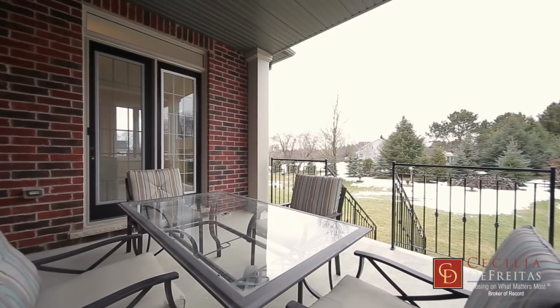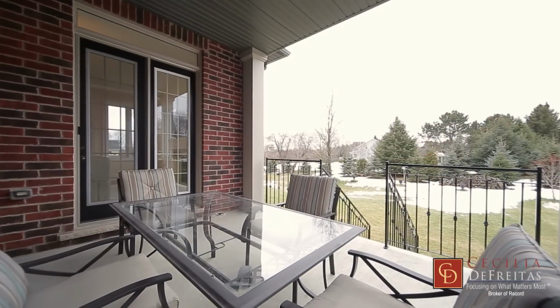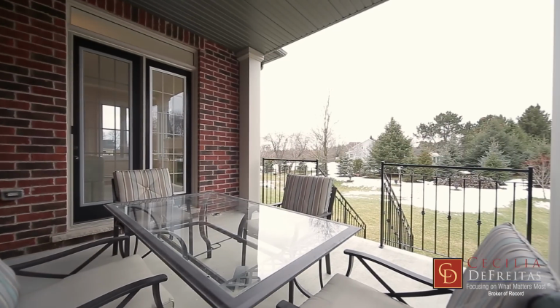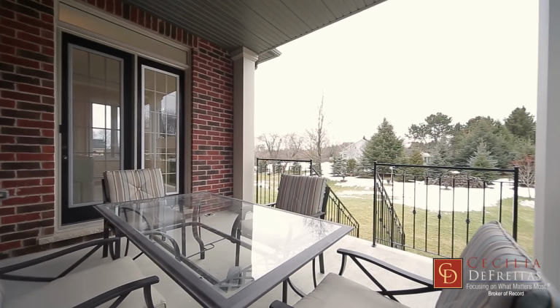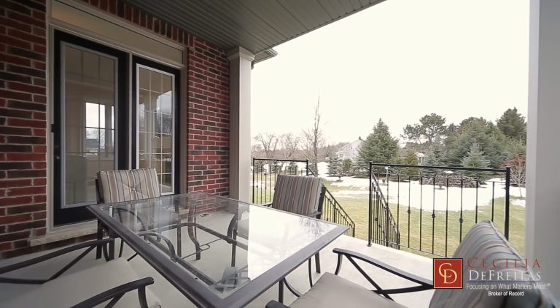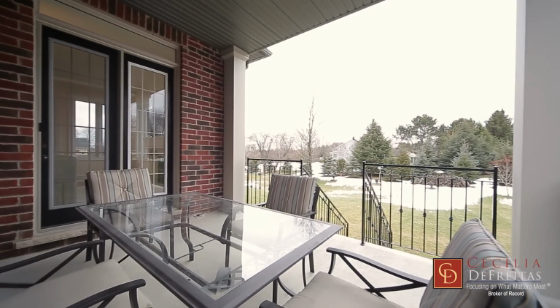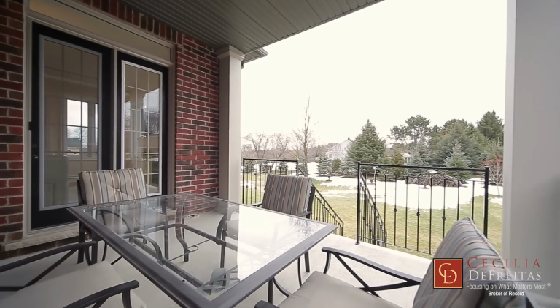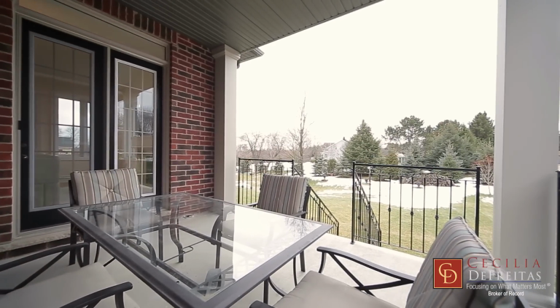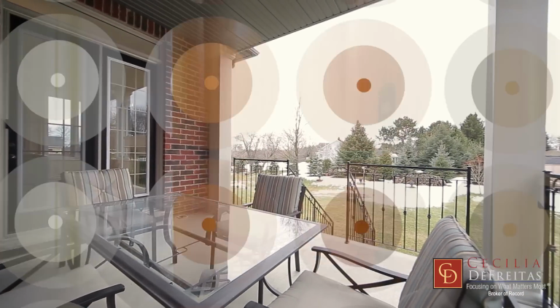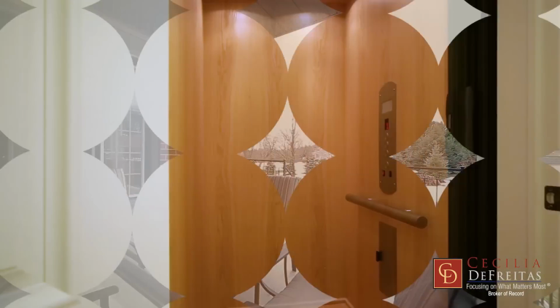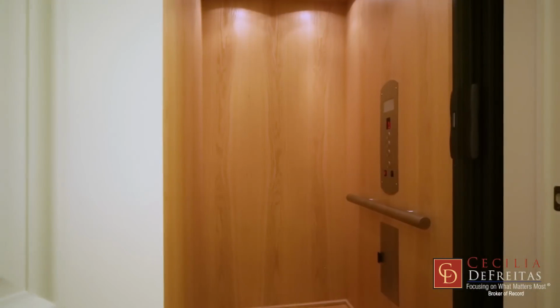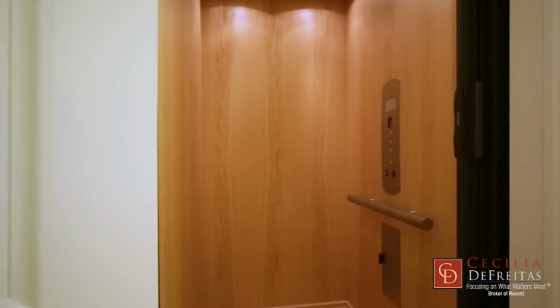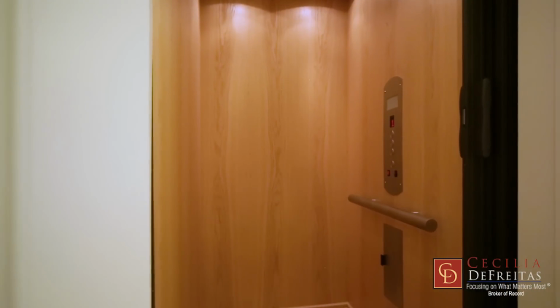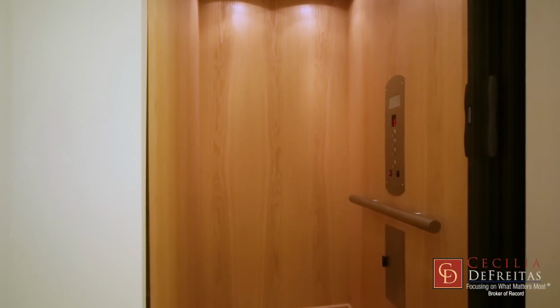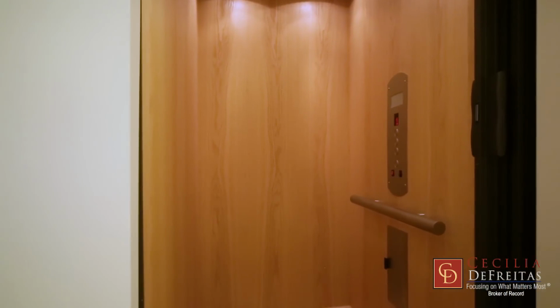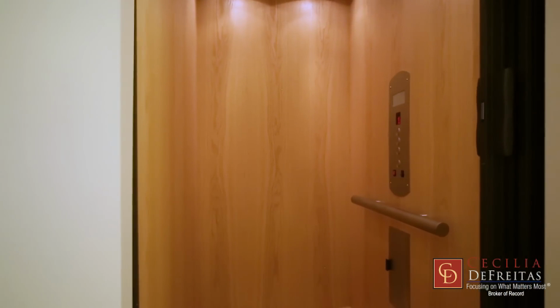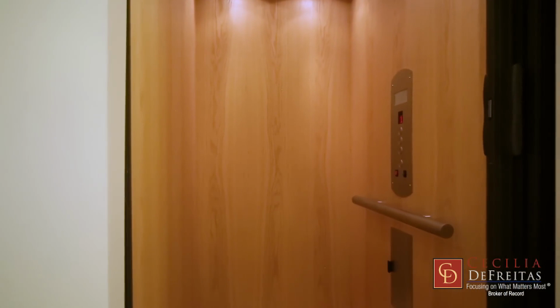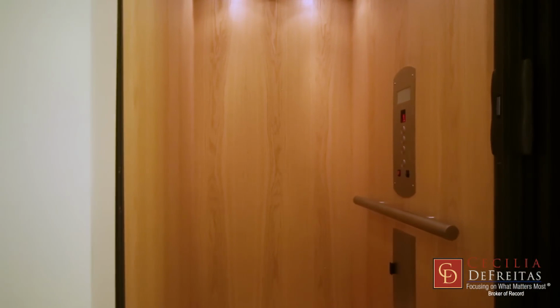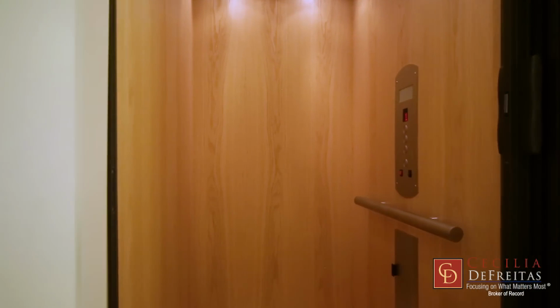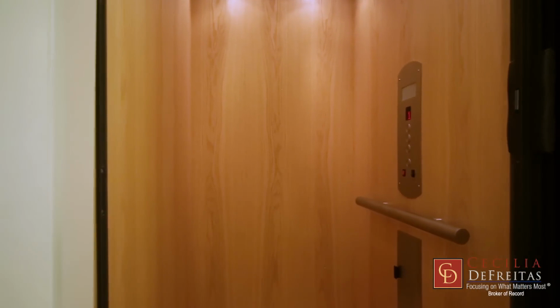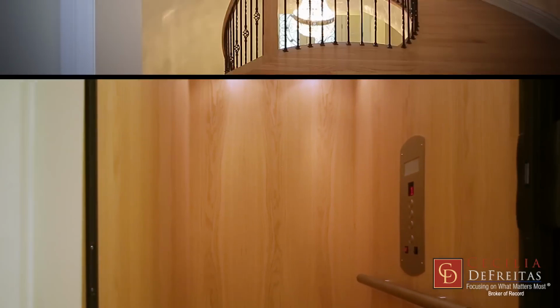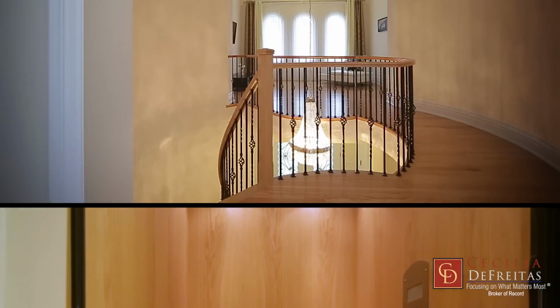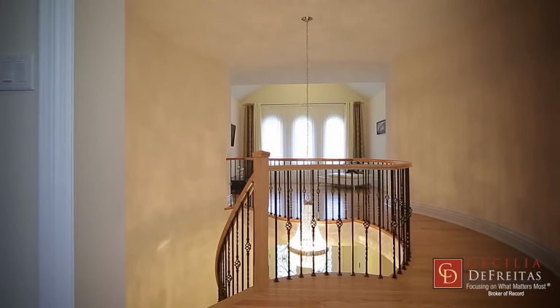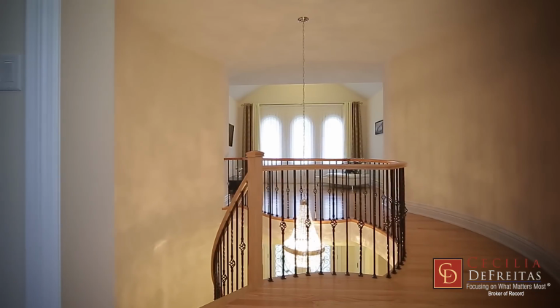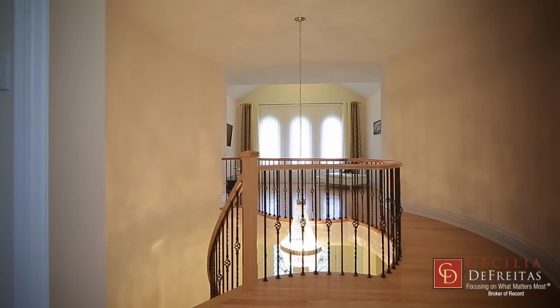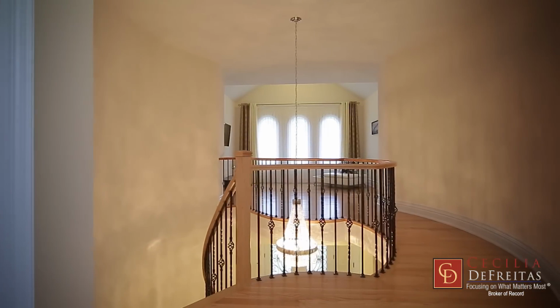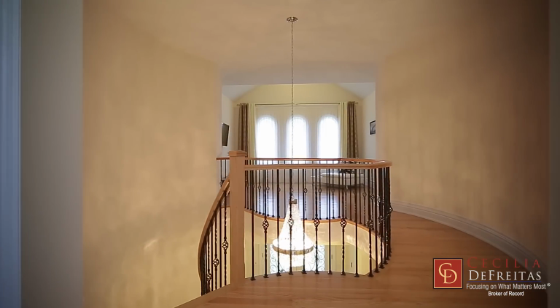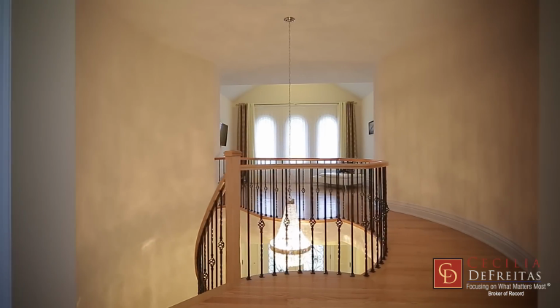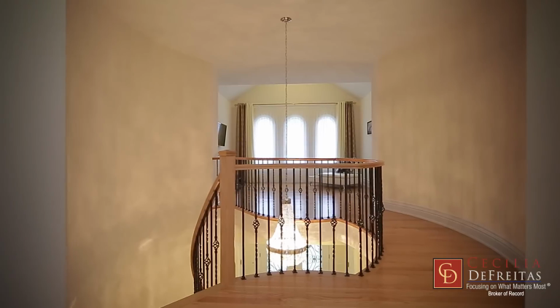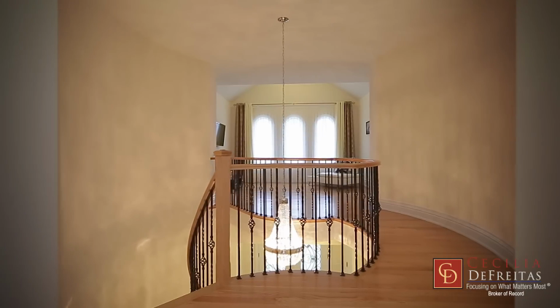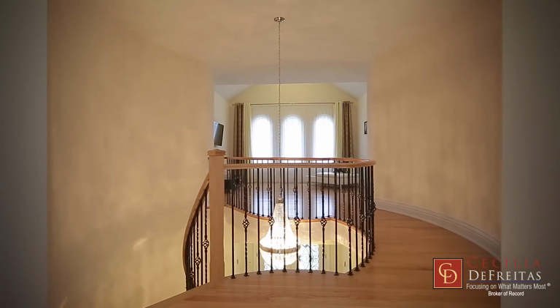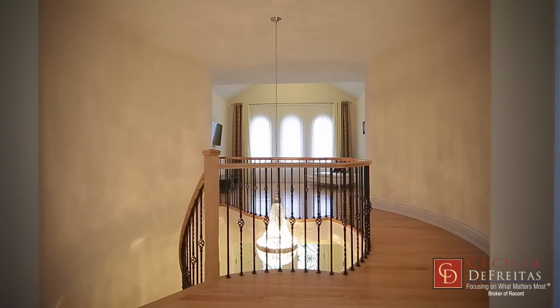If you're looking for an elevator, your search is over. It'll take you from the basement to the second floor.